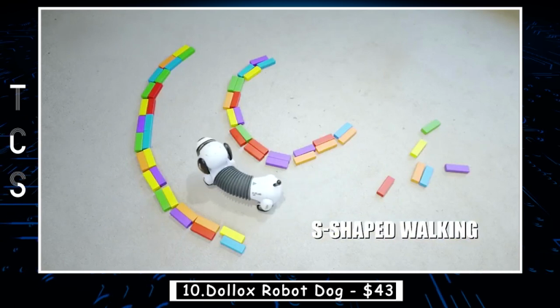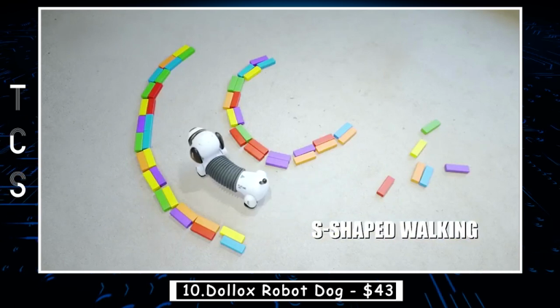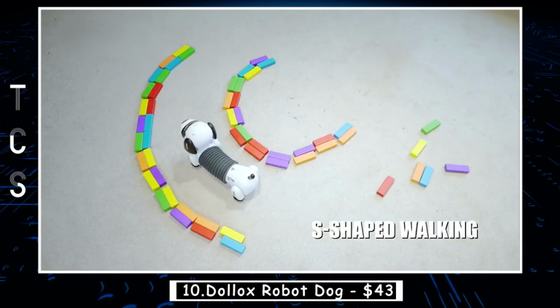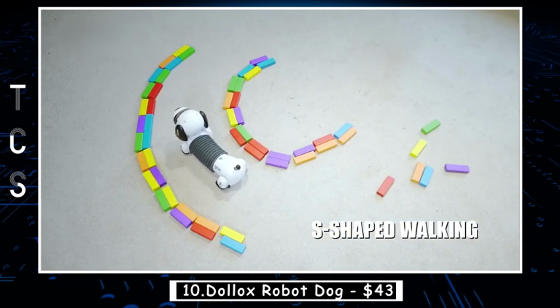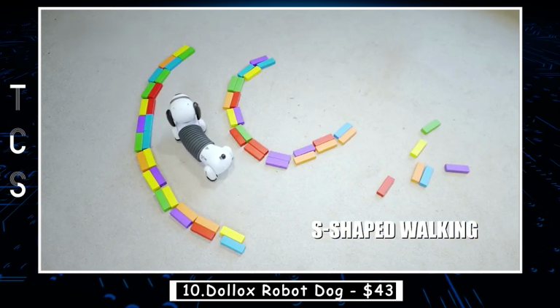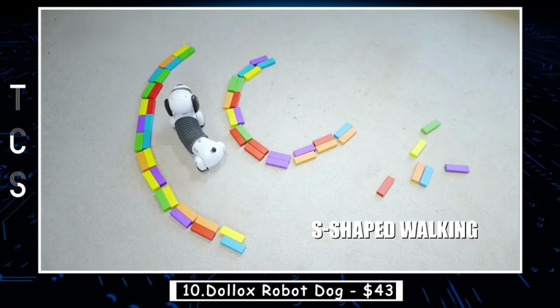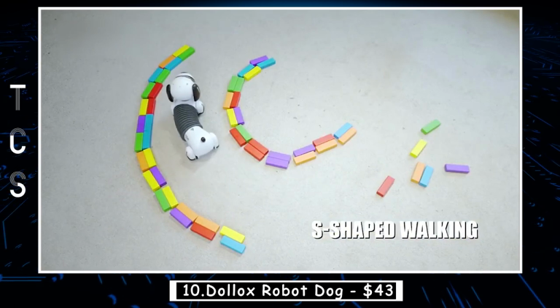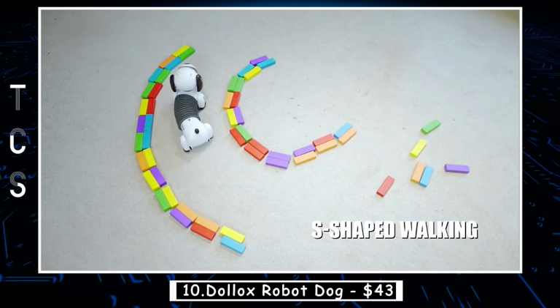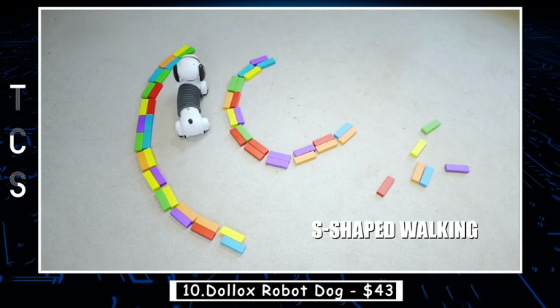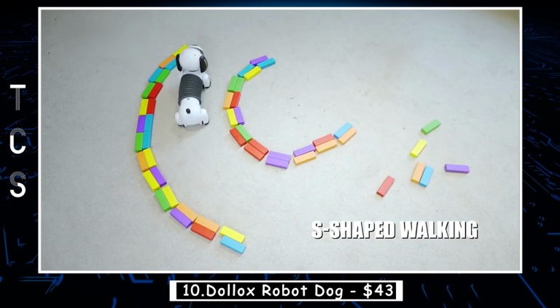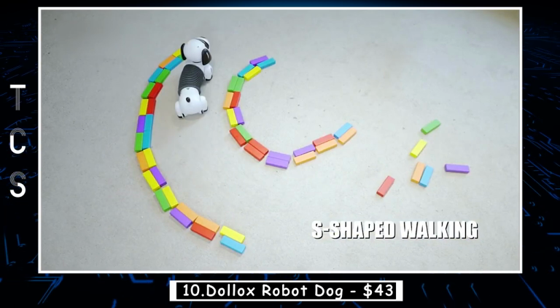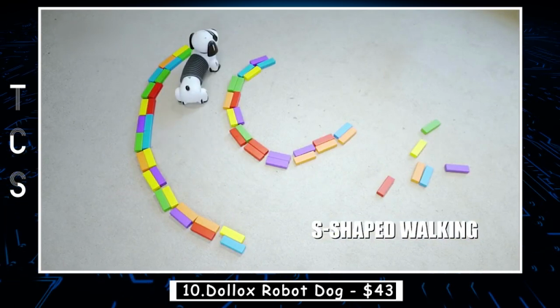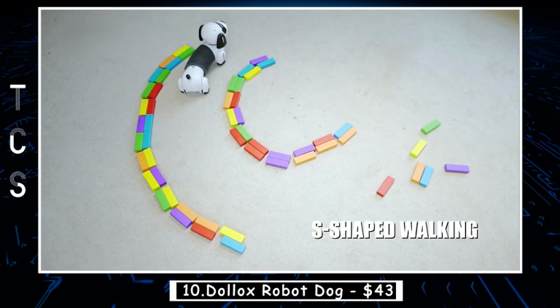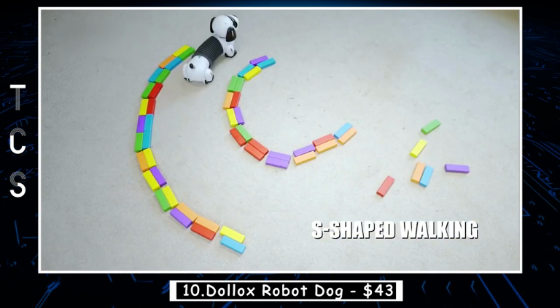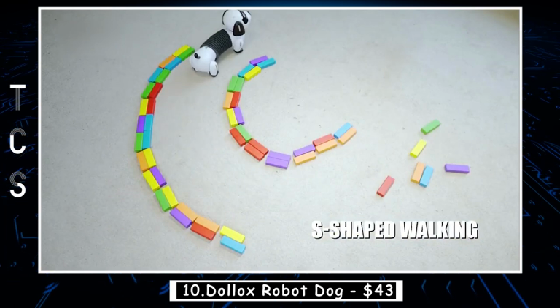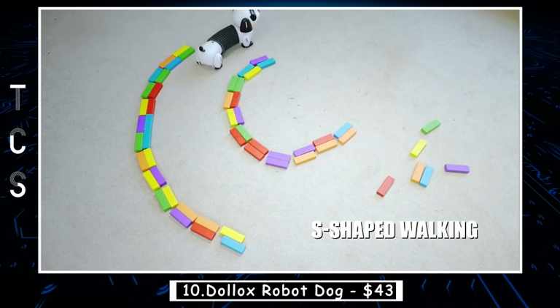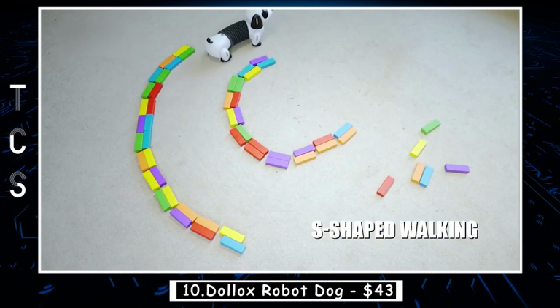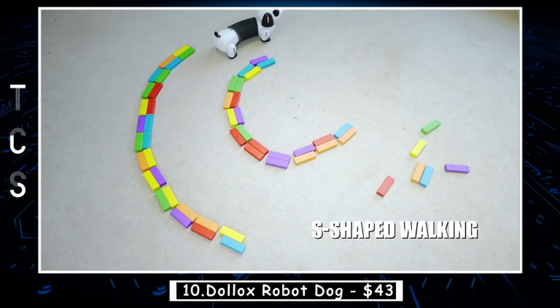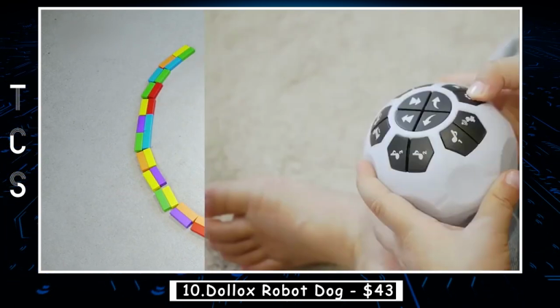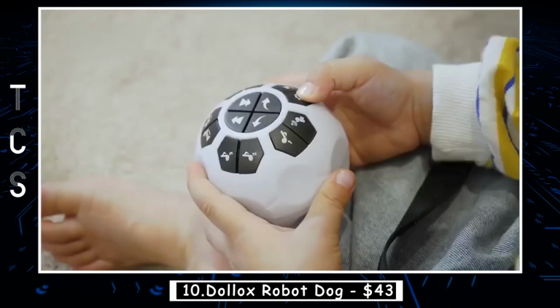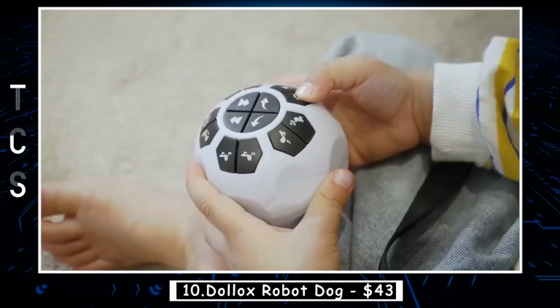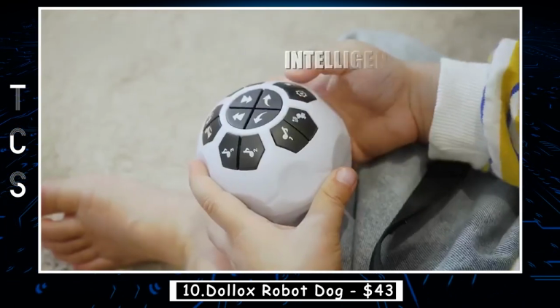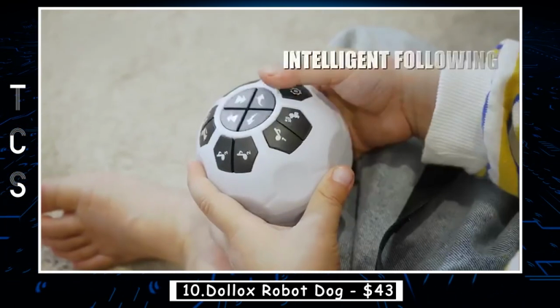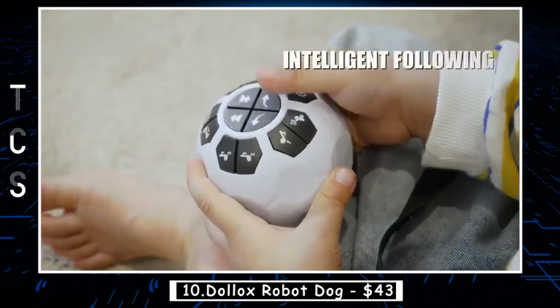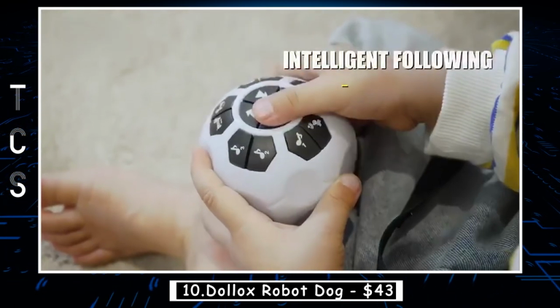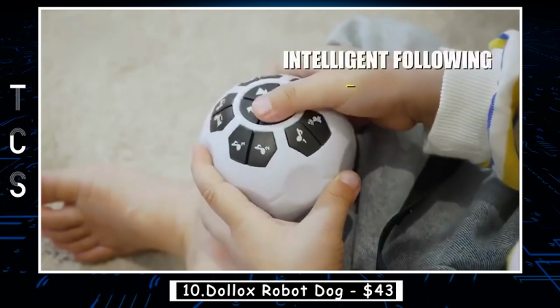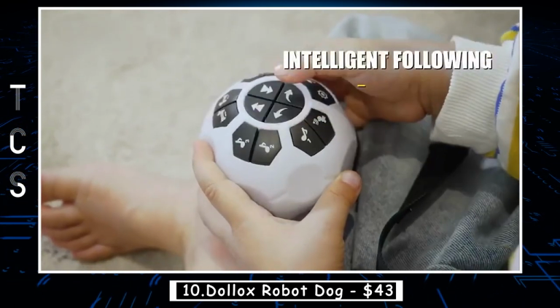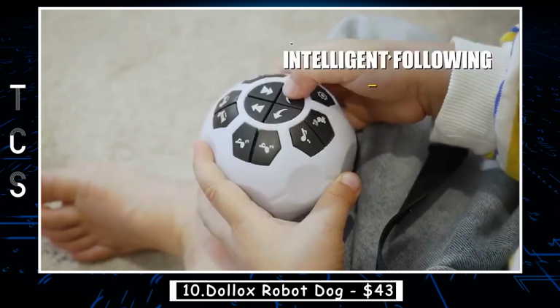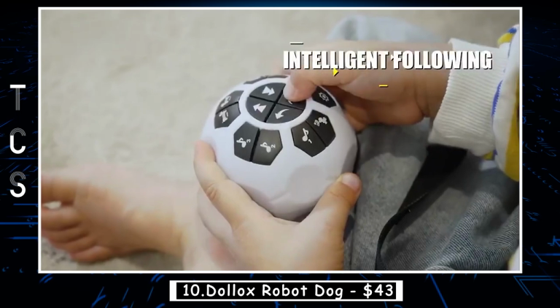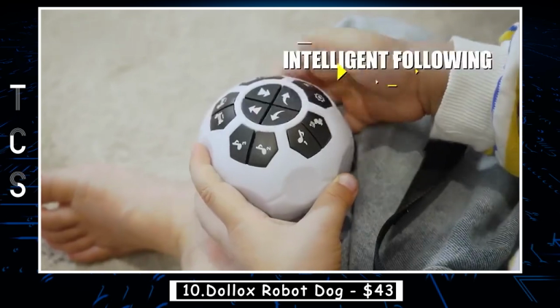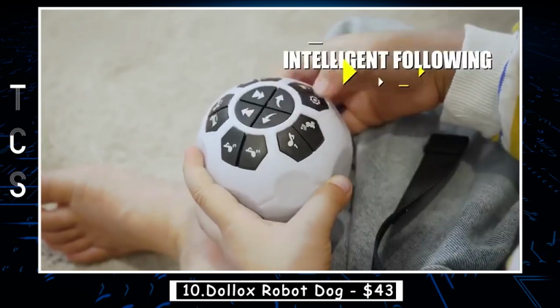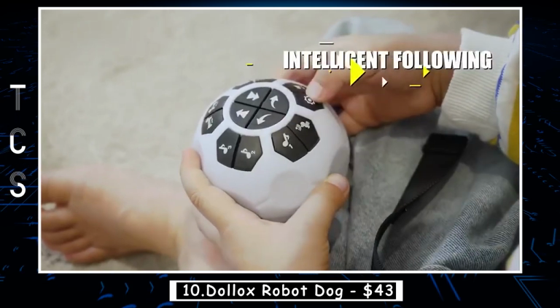50 actions can be programmed — you can program actions as you like, and the dog will repeat what you programmed.